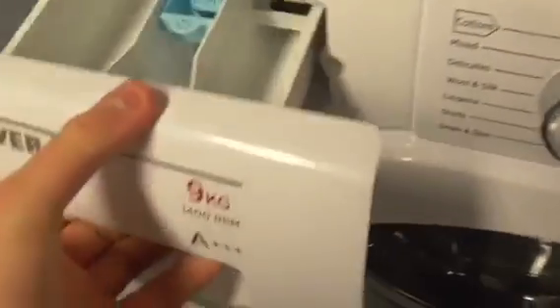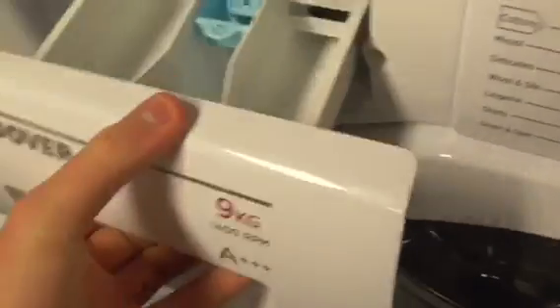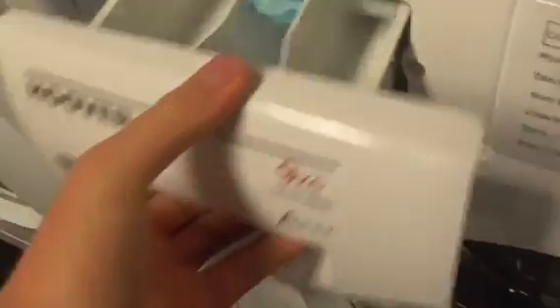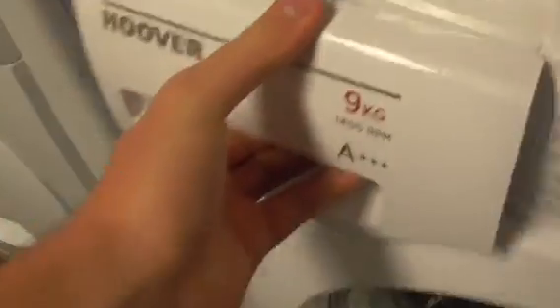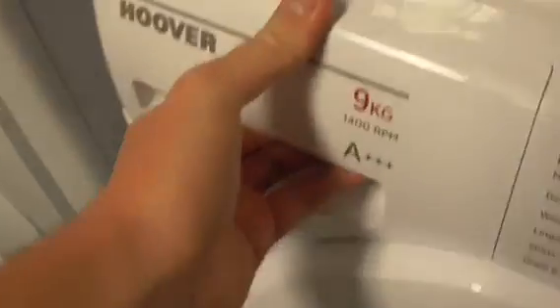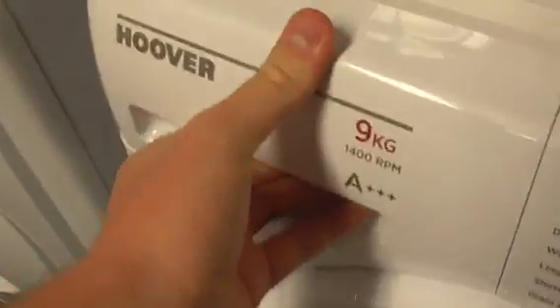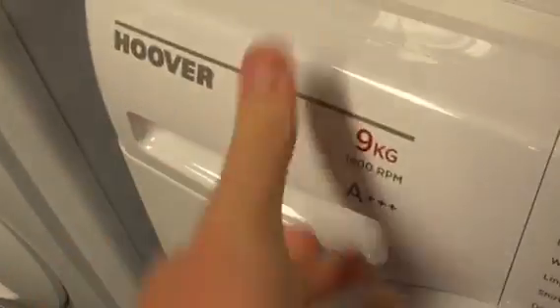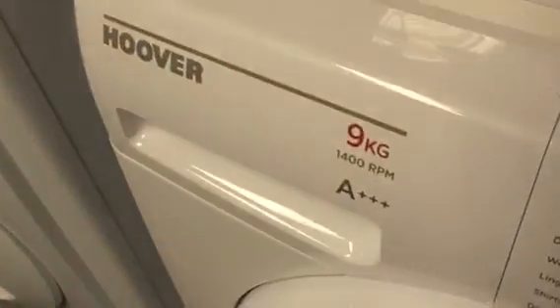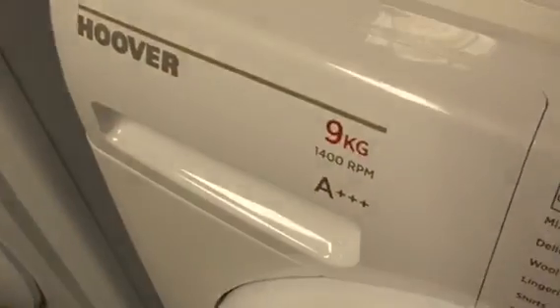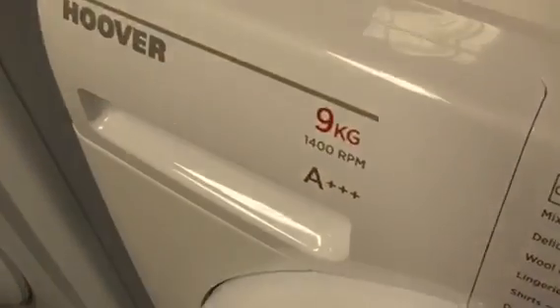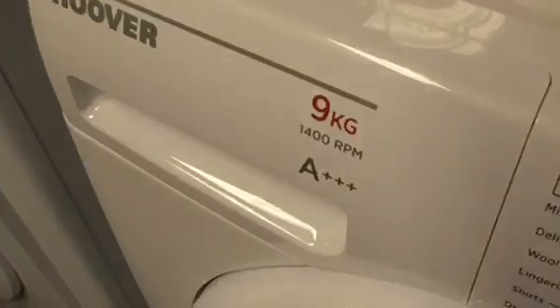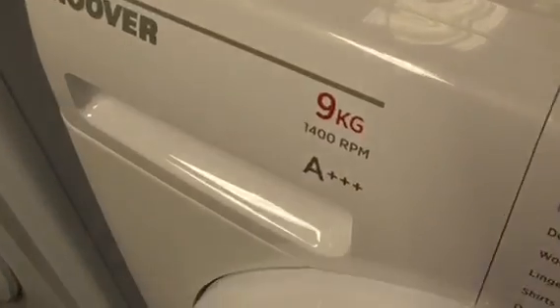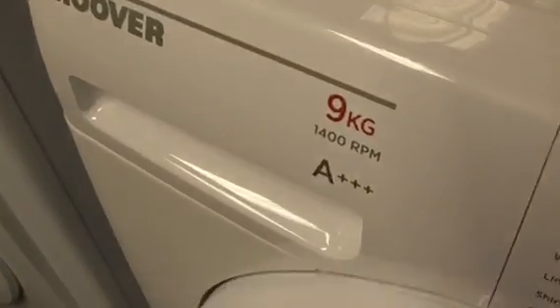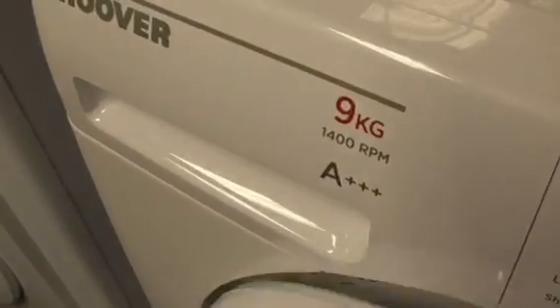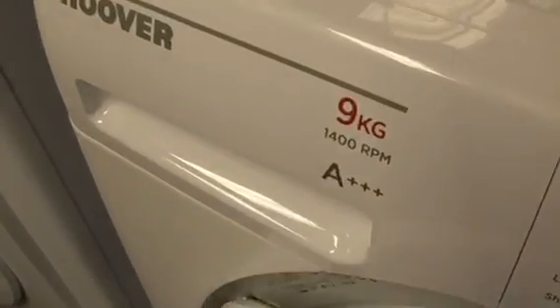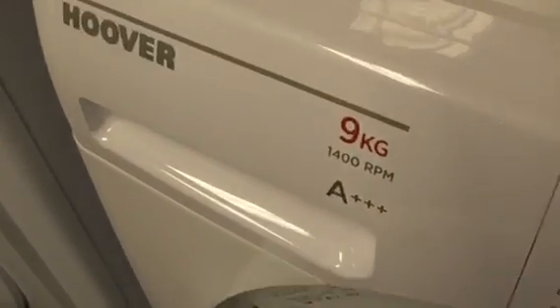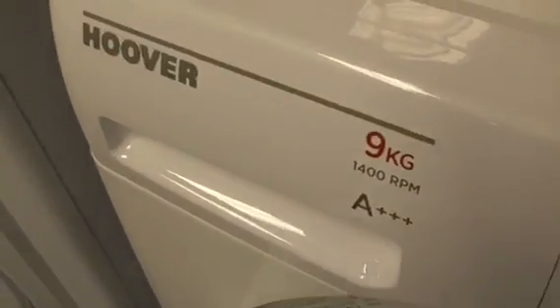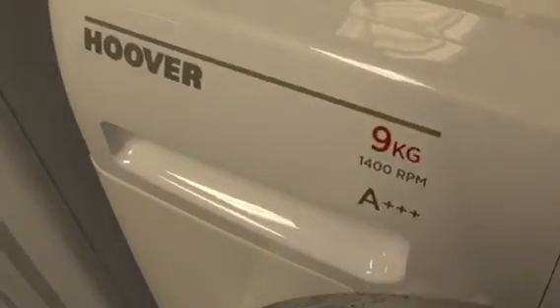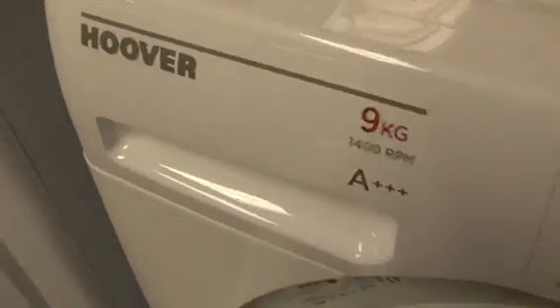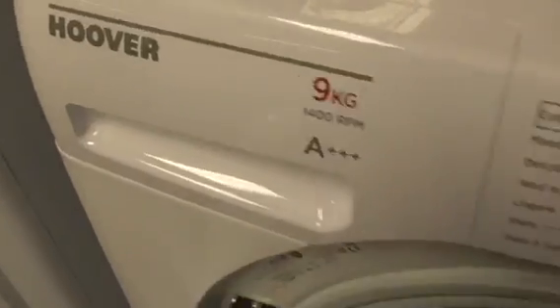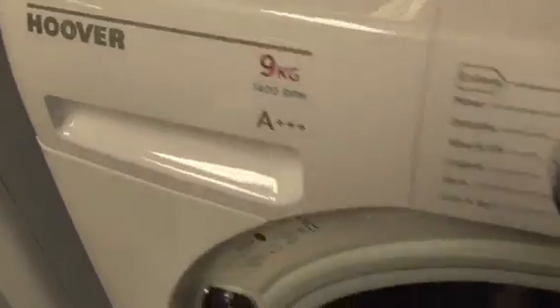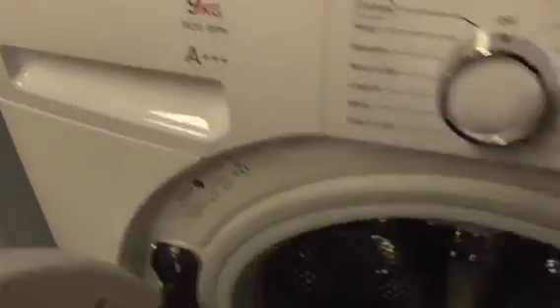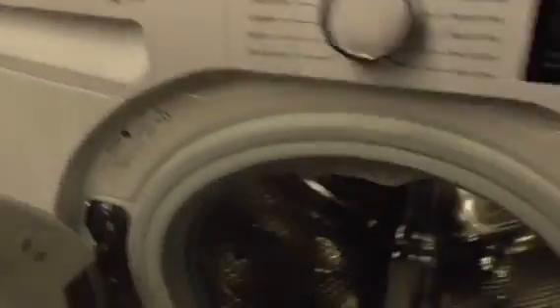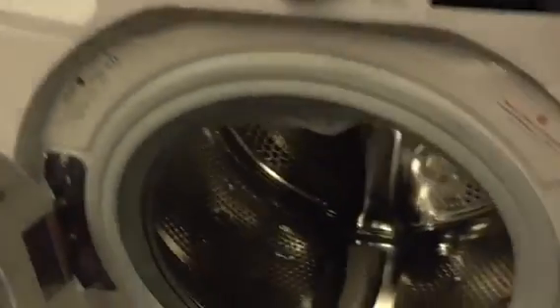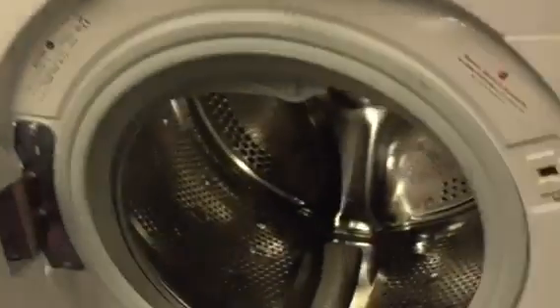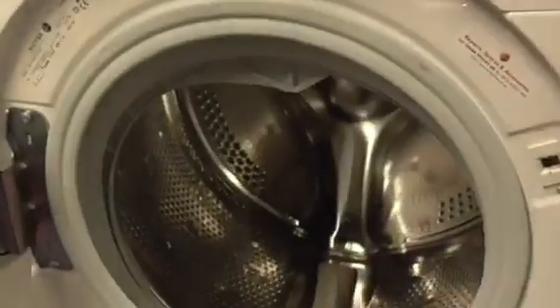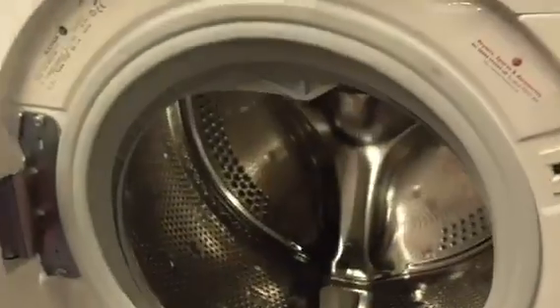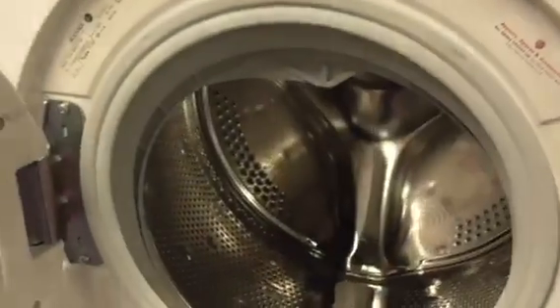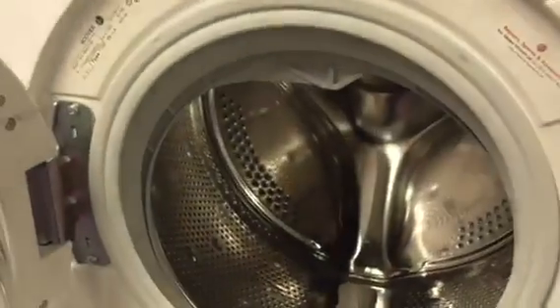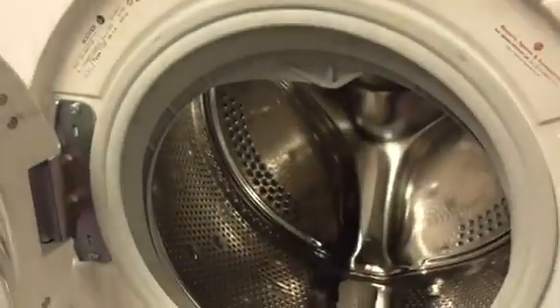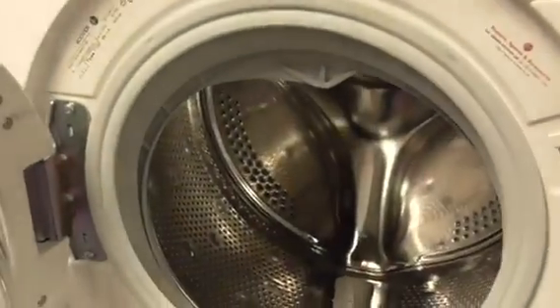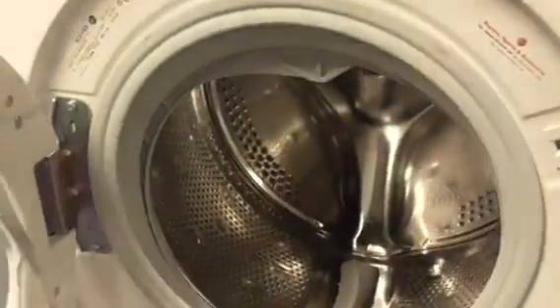We've got the Hoover 9kg 400 spin AA class Diamond X washing machine.